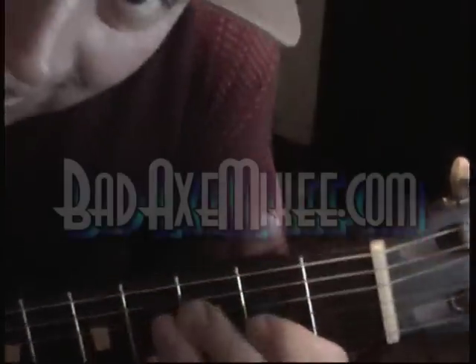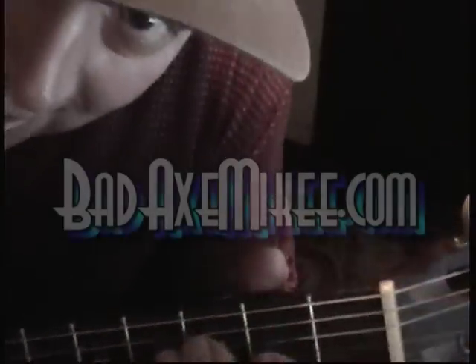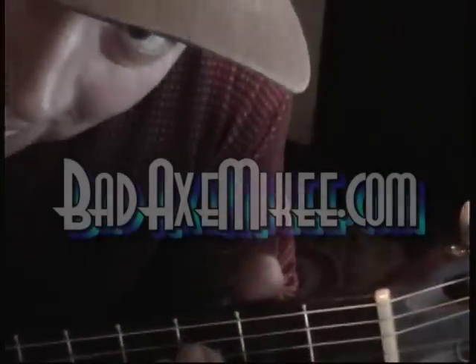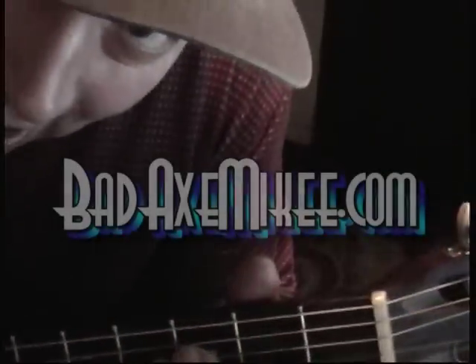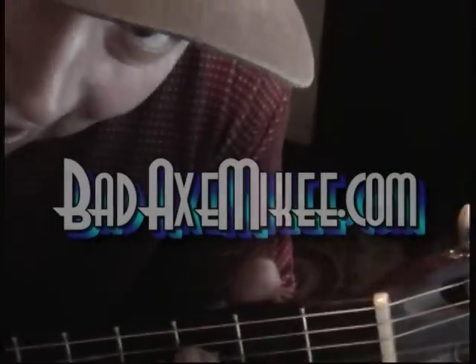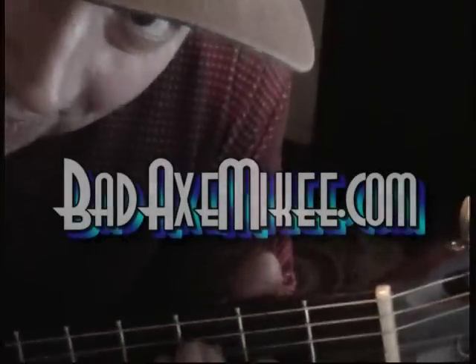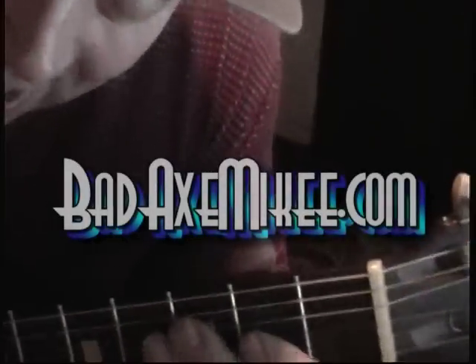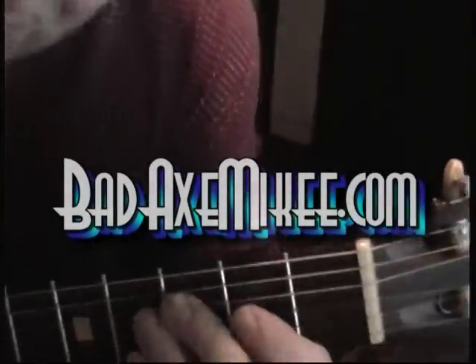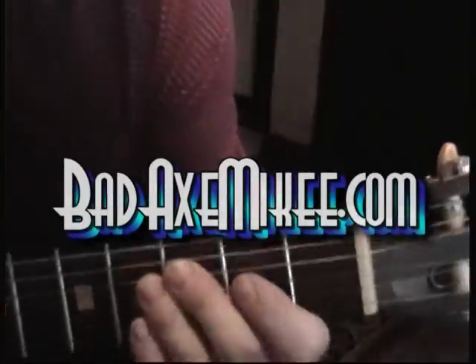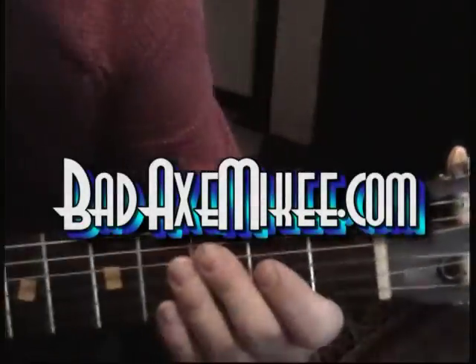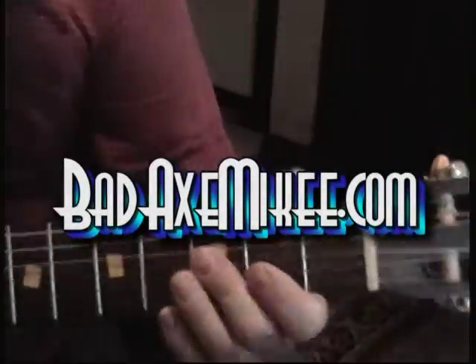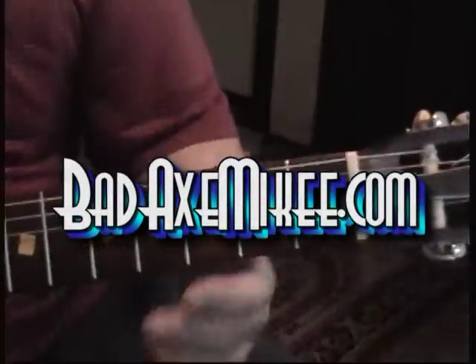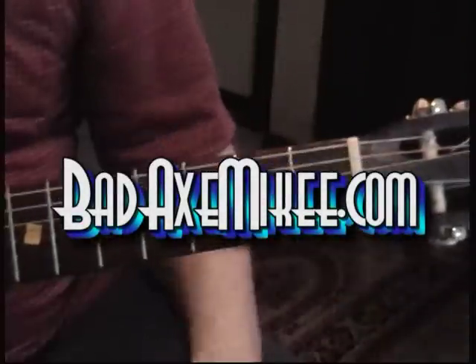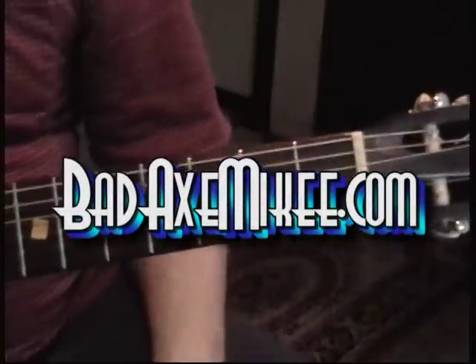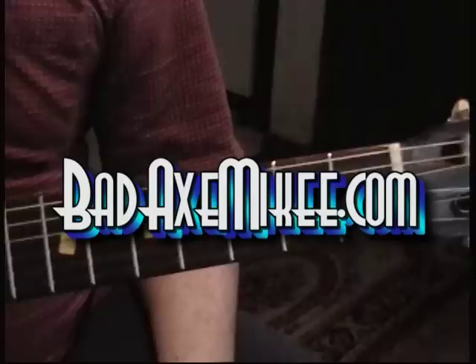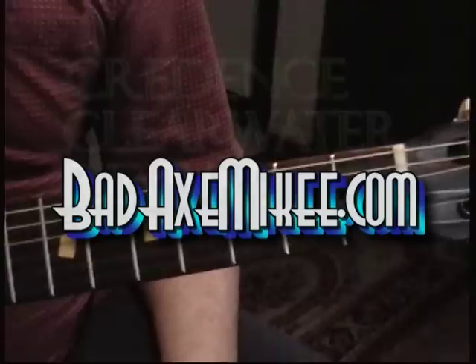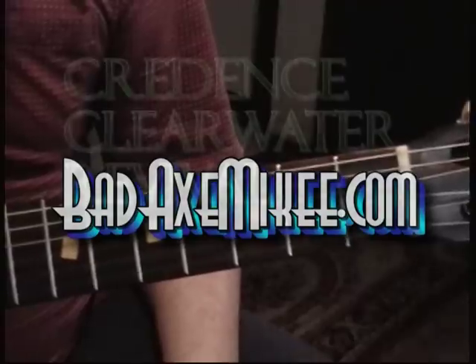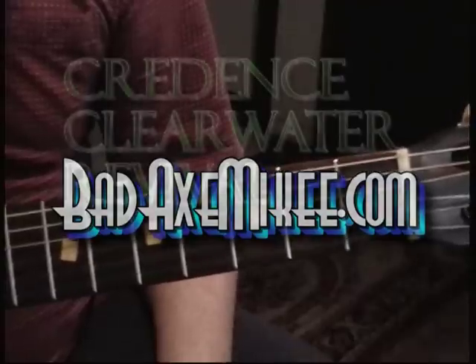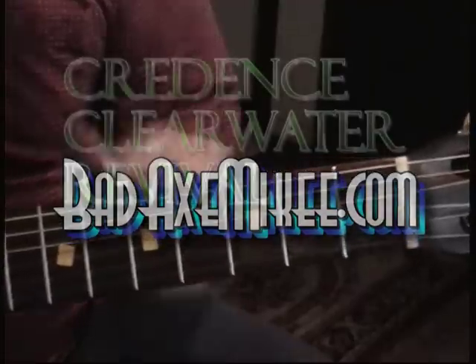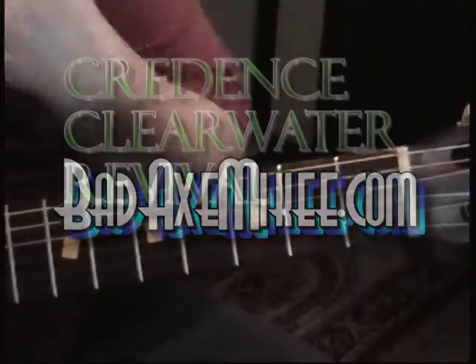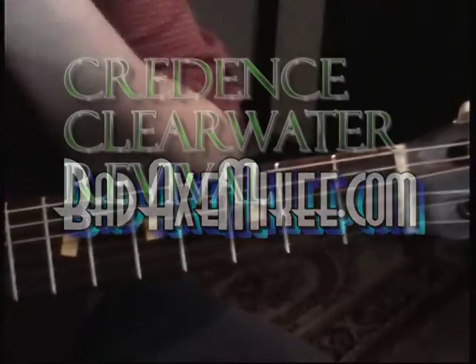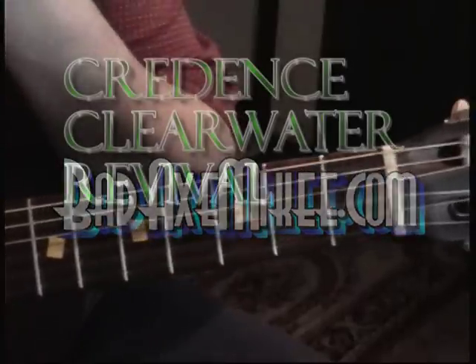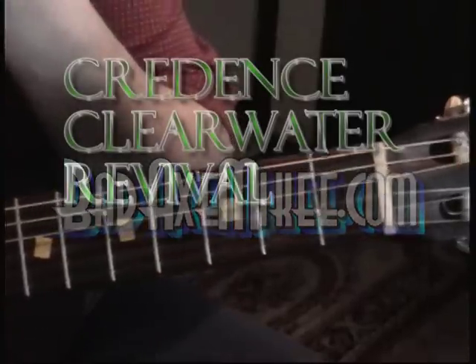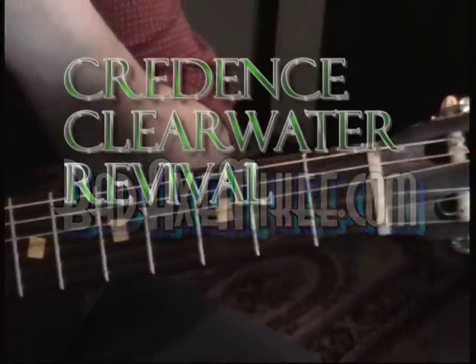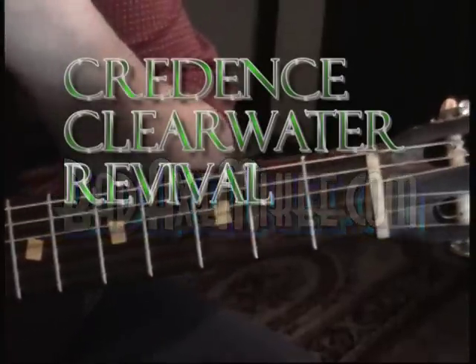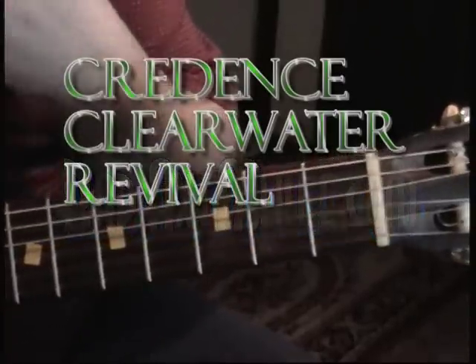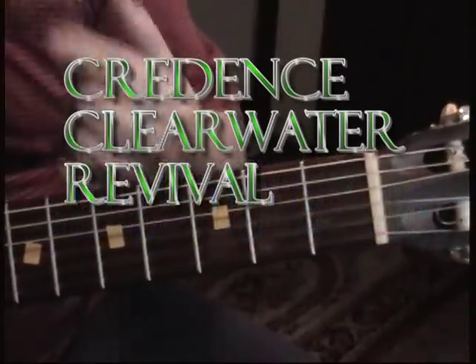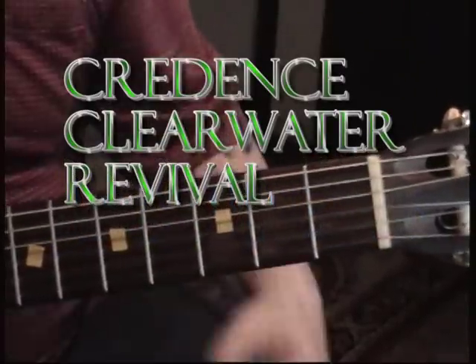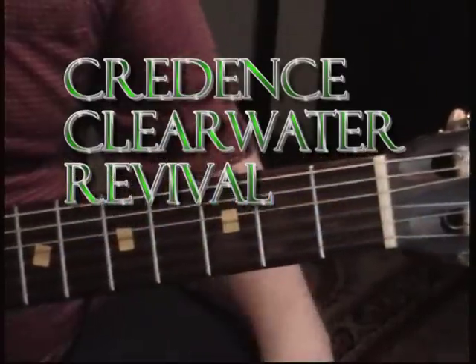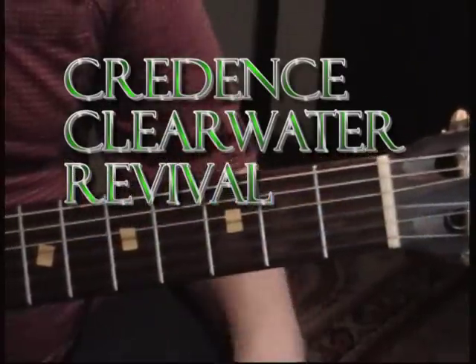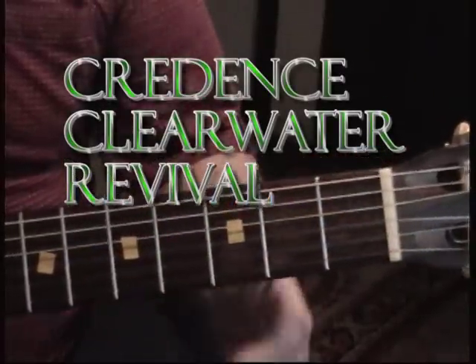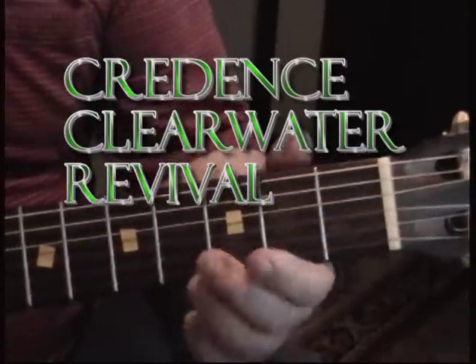Bad Axe Mikey with you again. More requests. This is Susie Q.